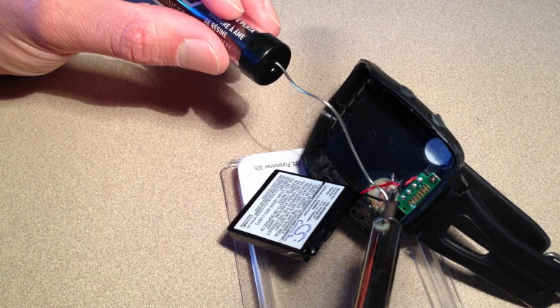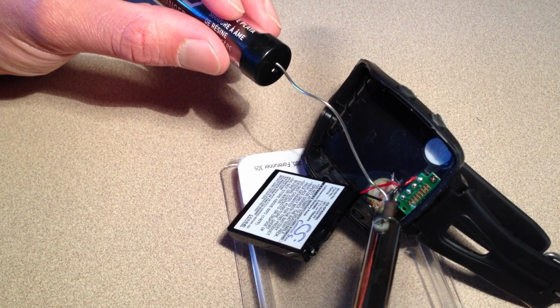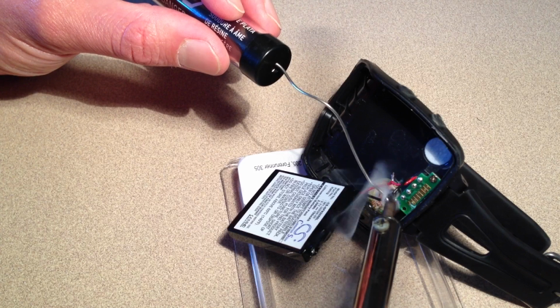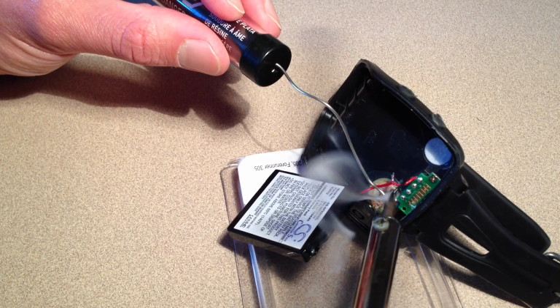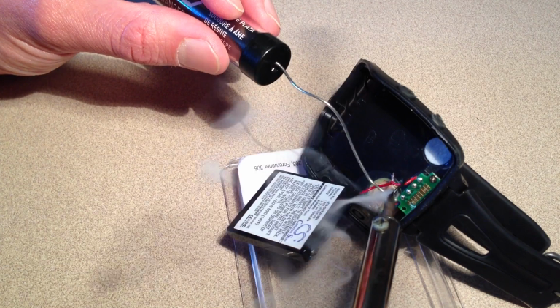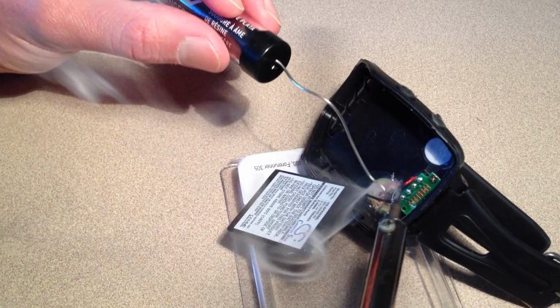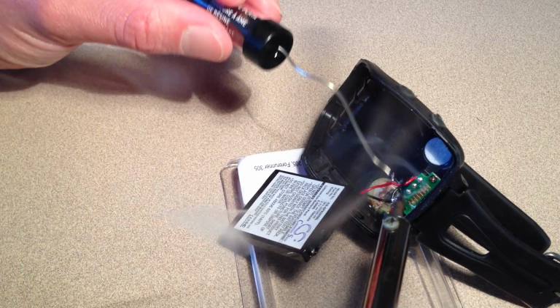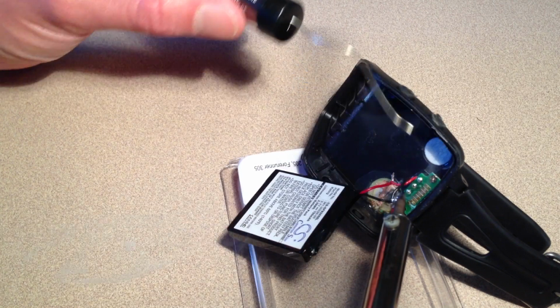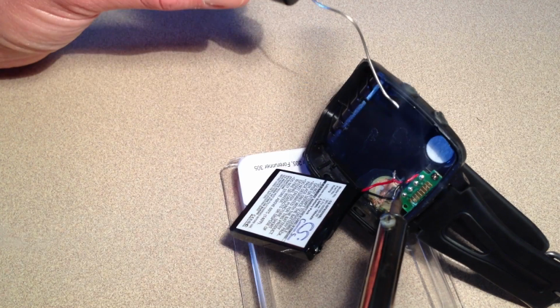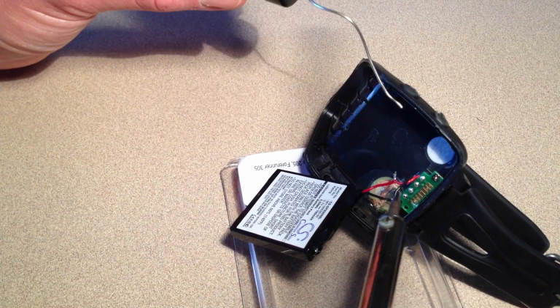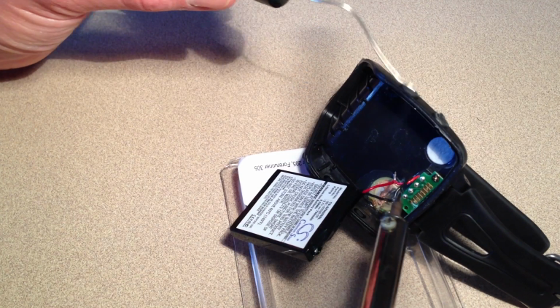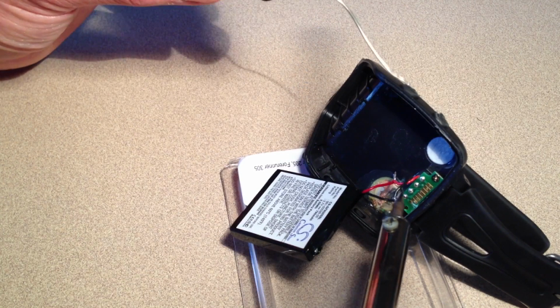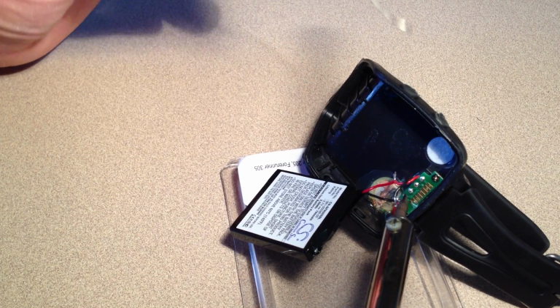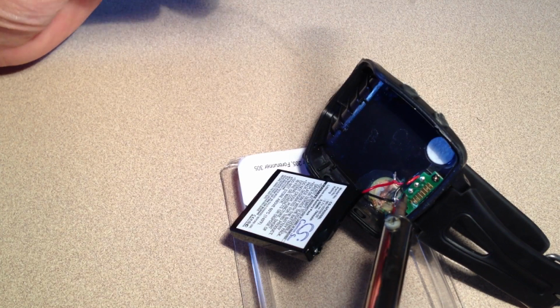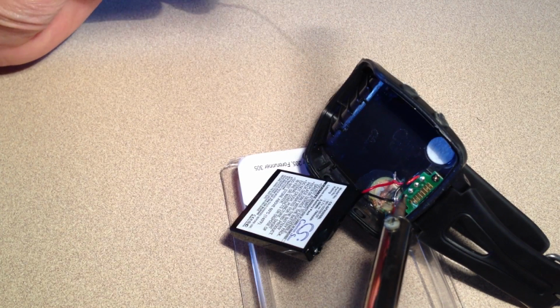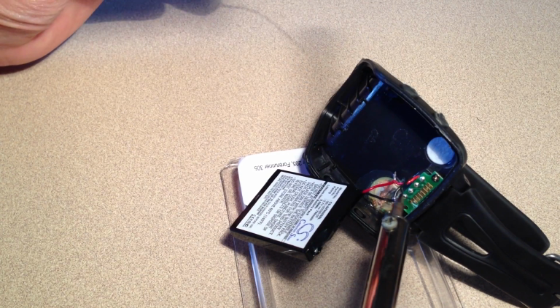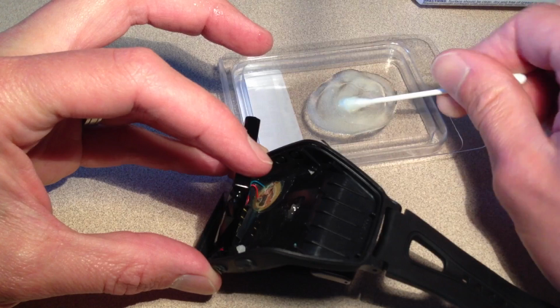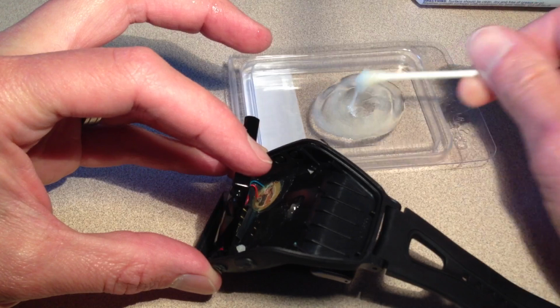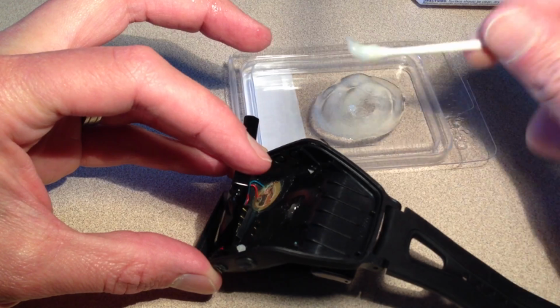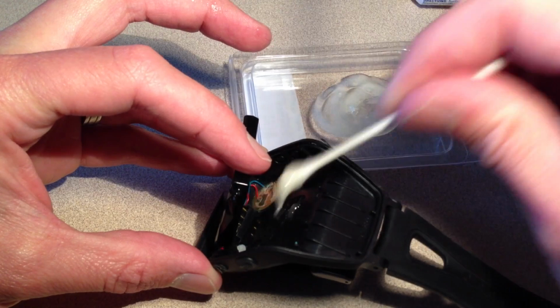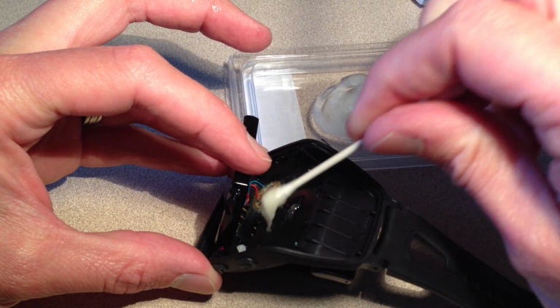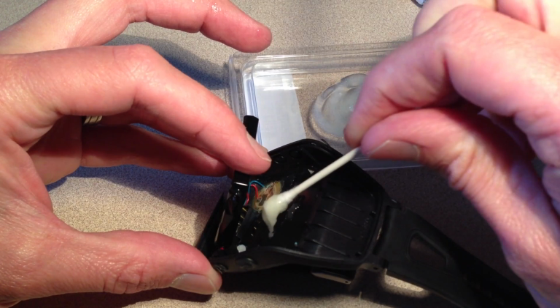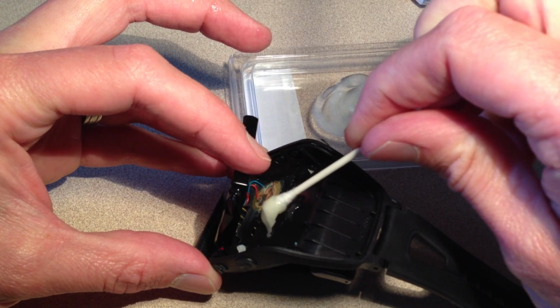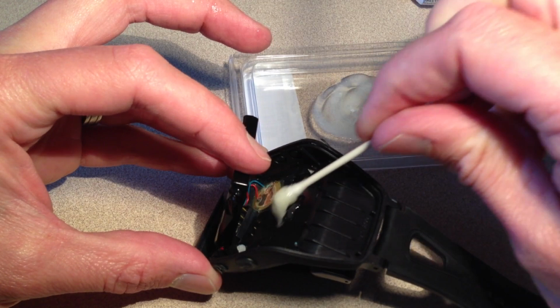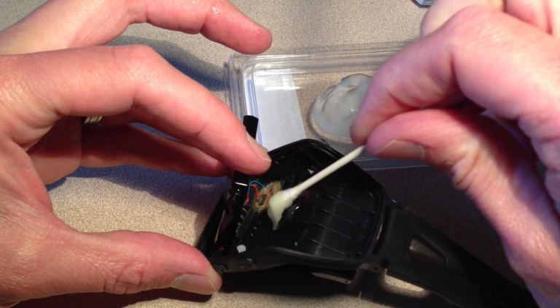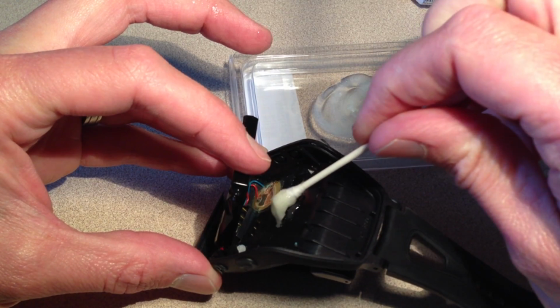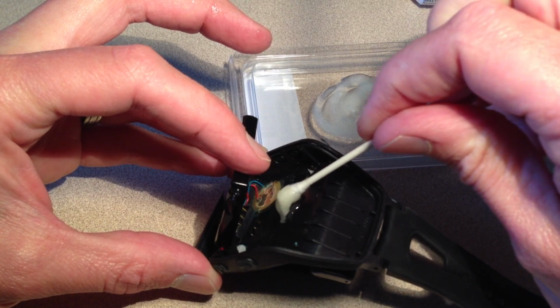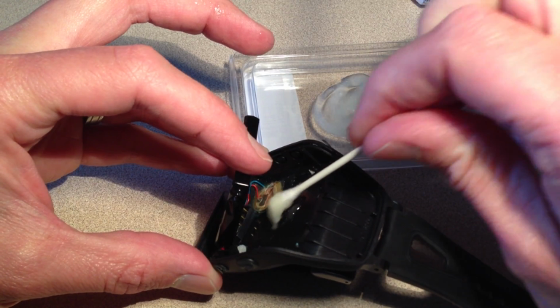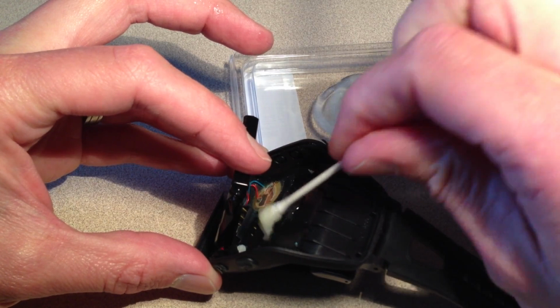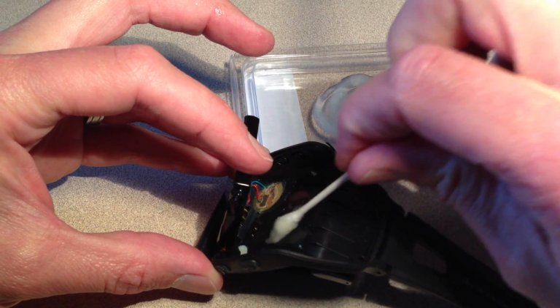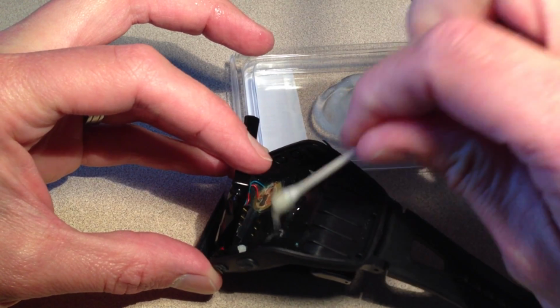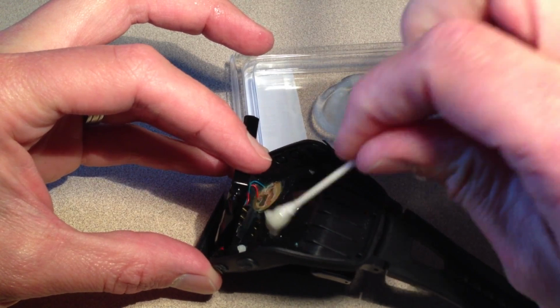Insulate the two wires, and you'll need to adhere the new battery to the unit with some adhesive.